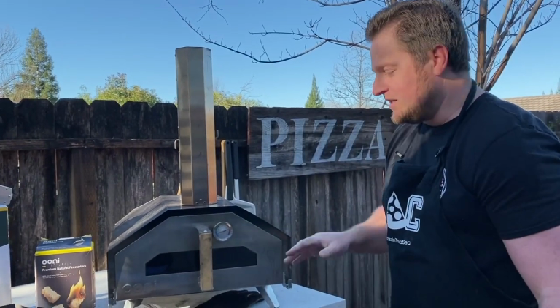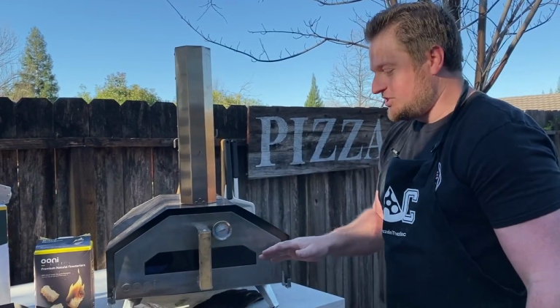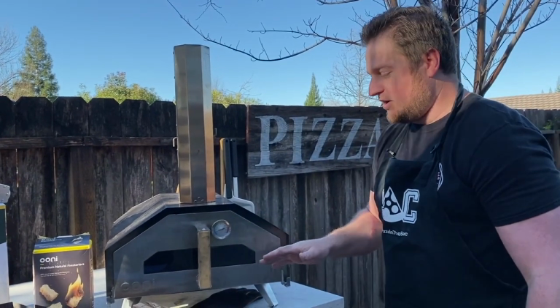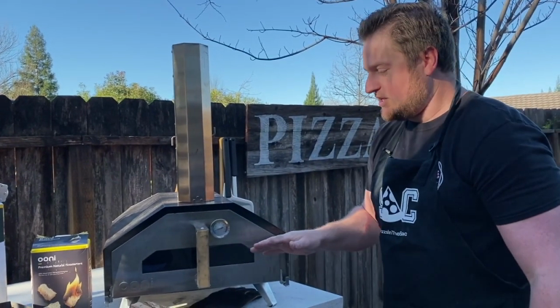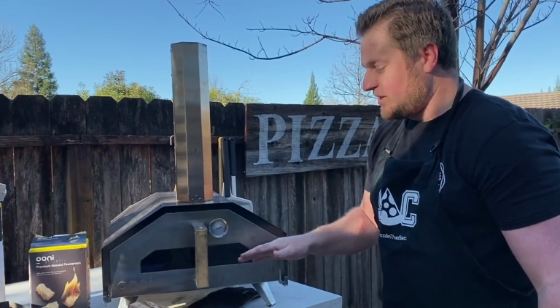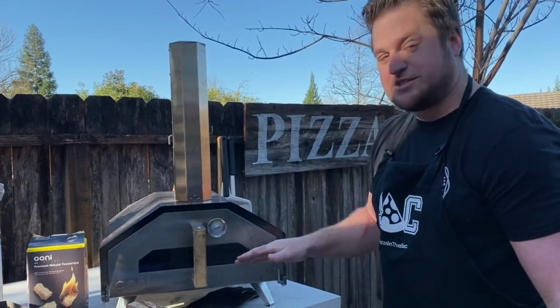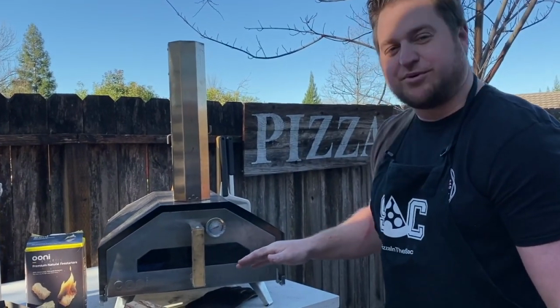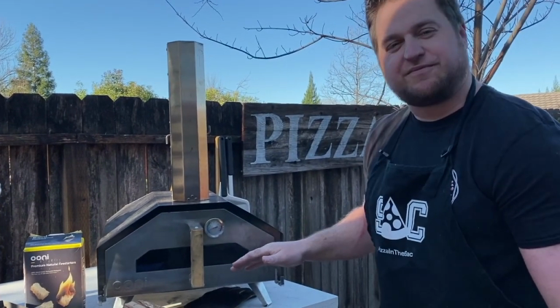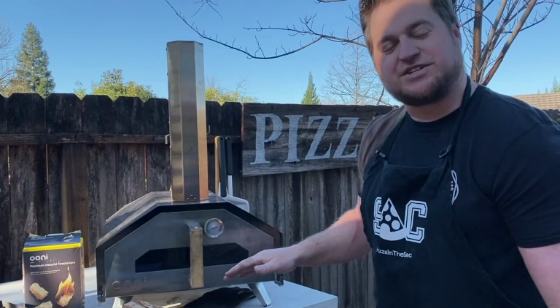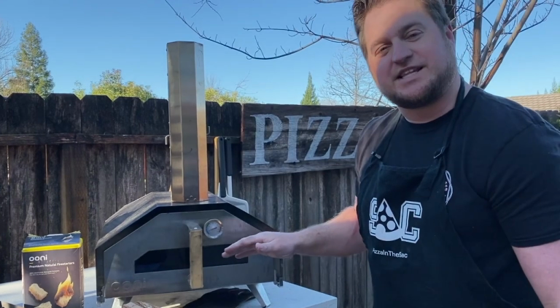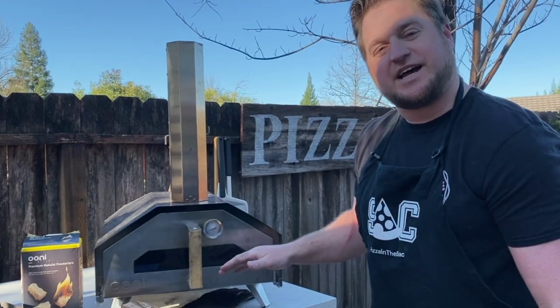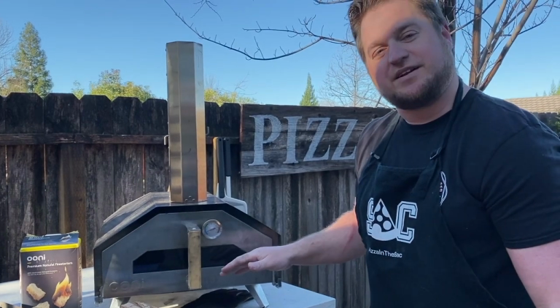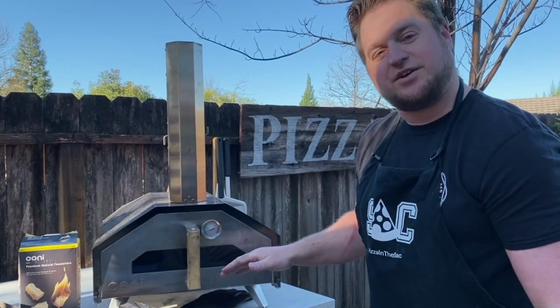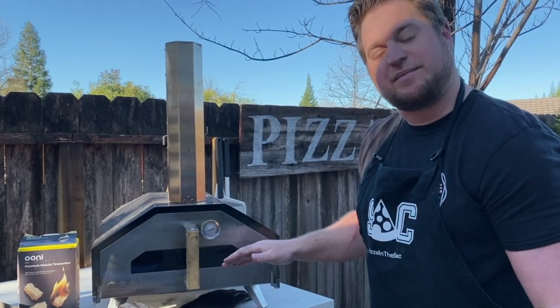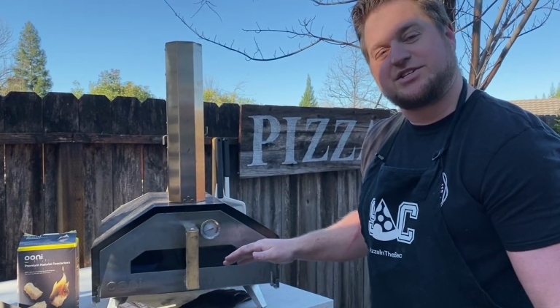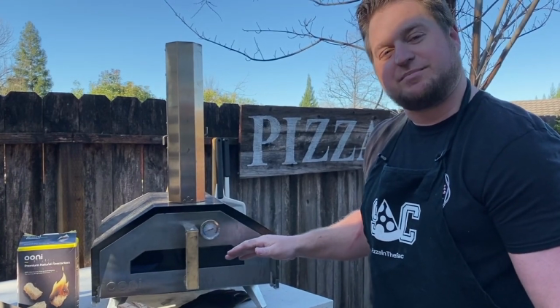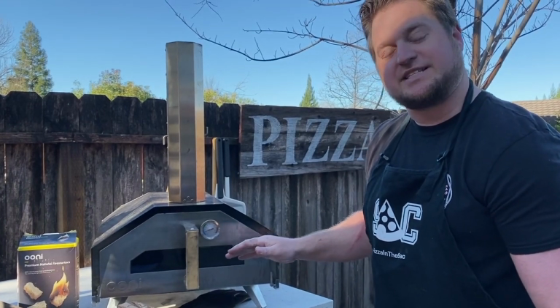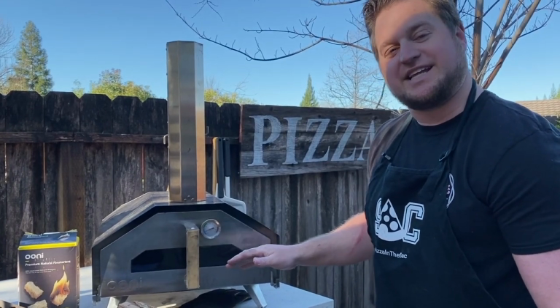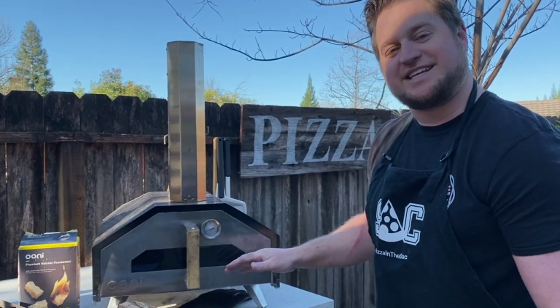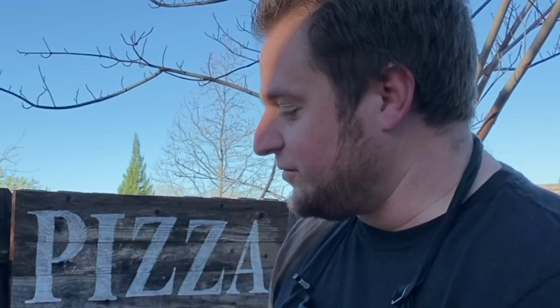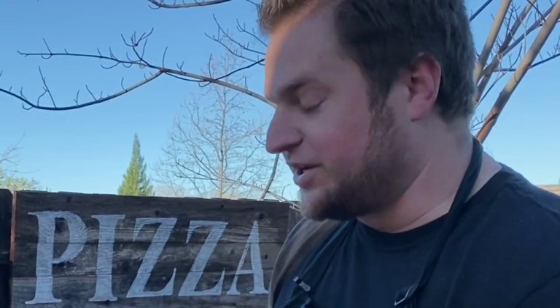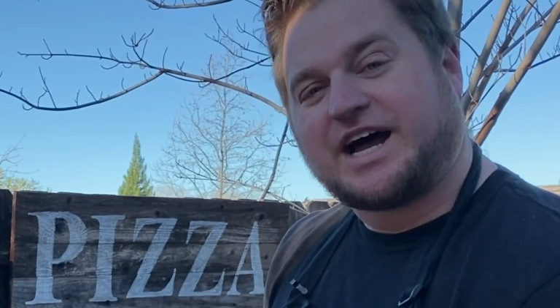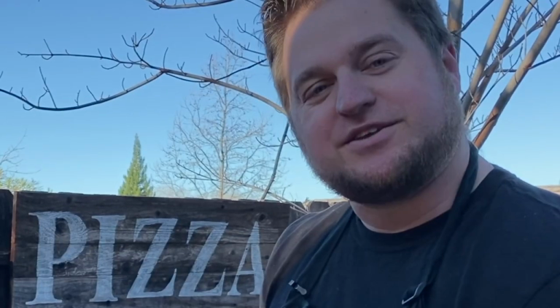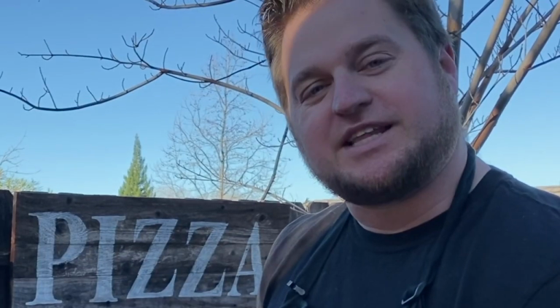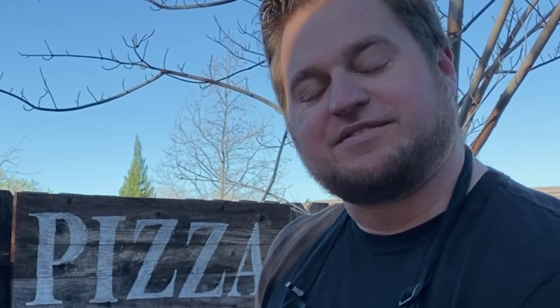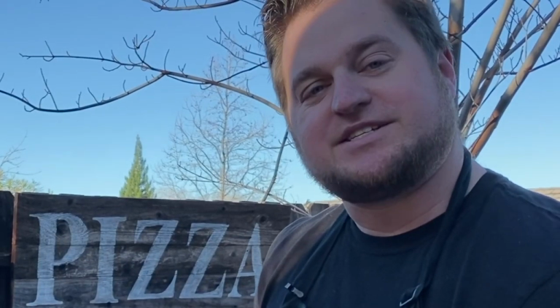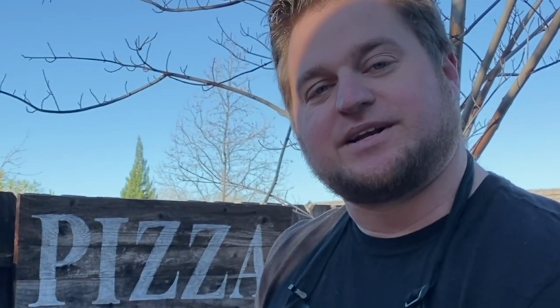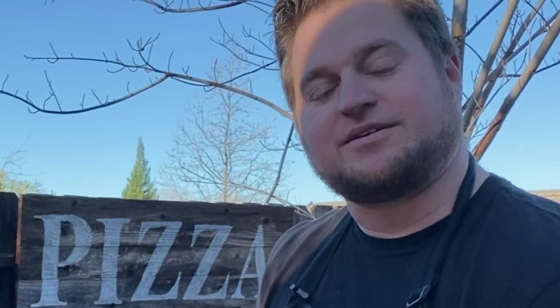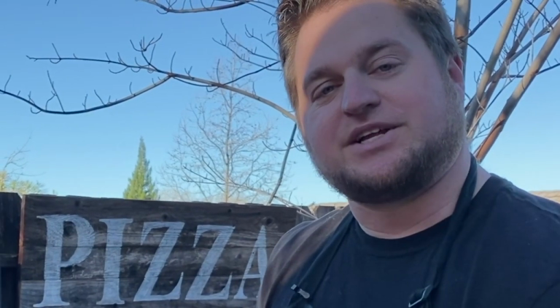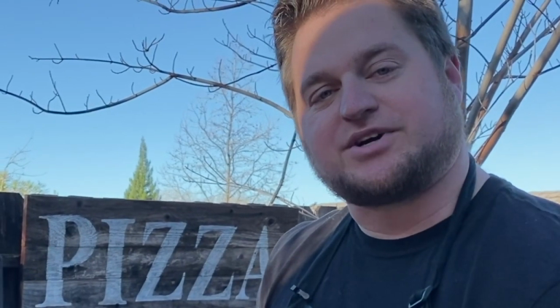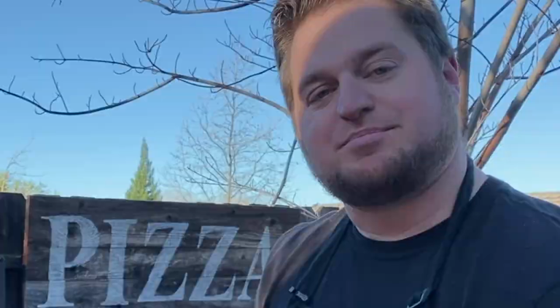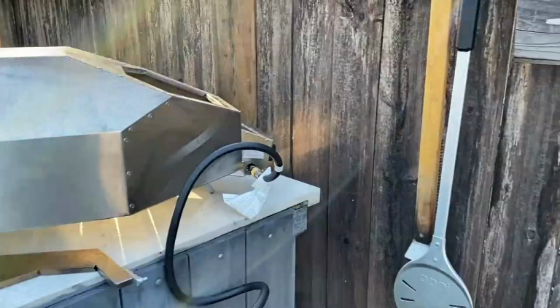The stone is one of the most important features in the oven. You want to make sure you maintain it properly — when not using the oven, store the stone in a really dry place.